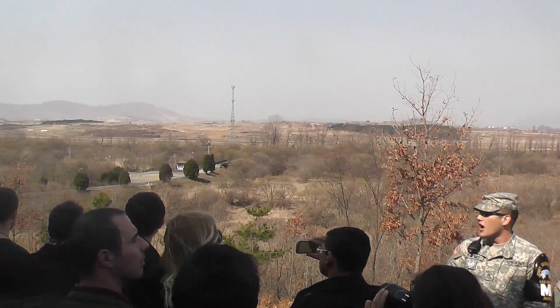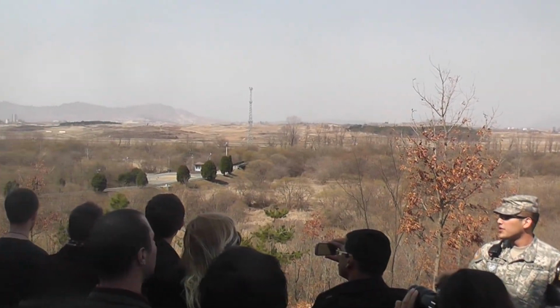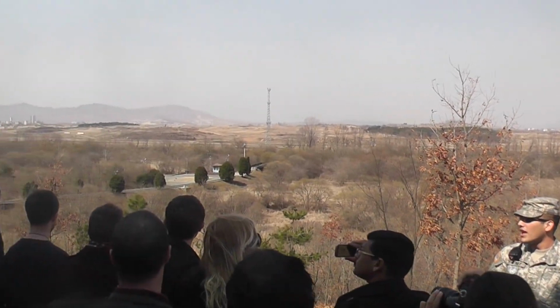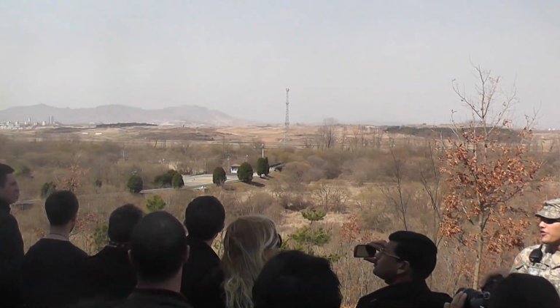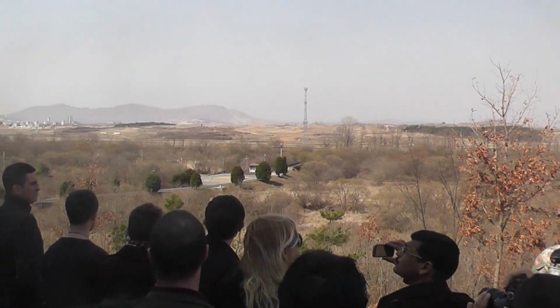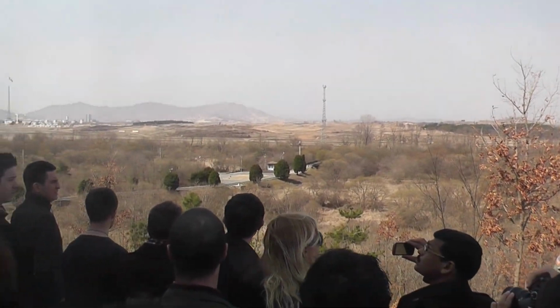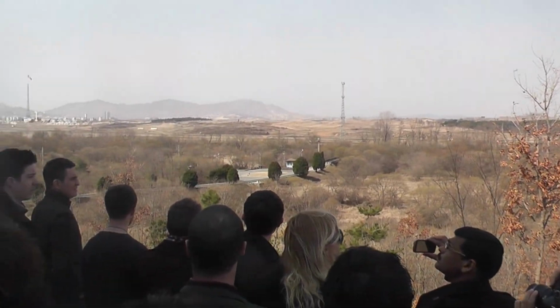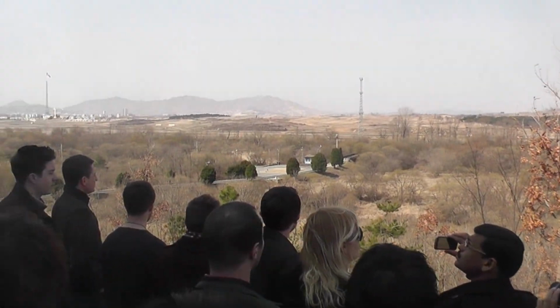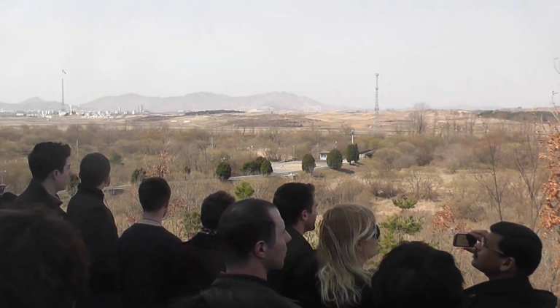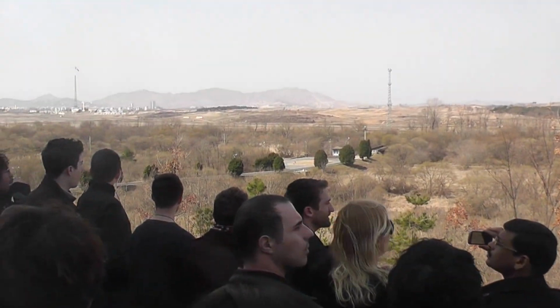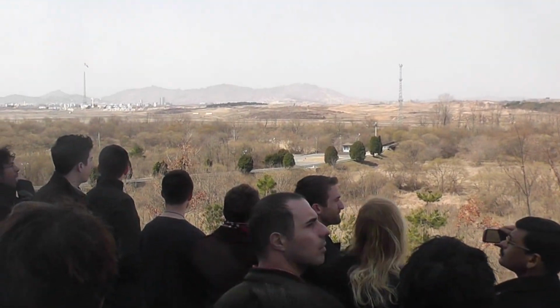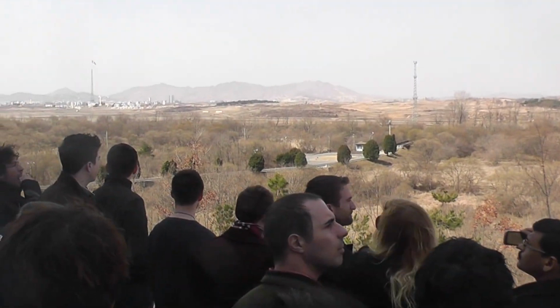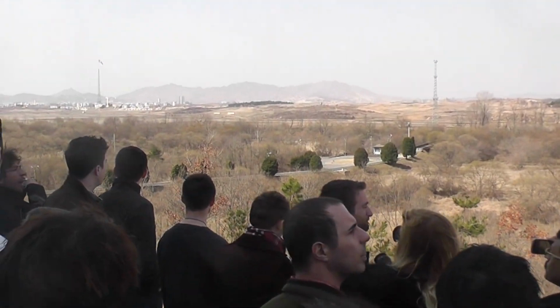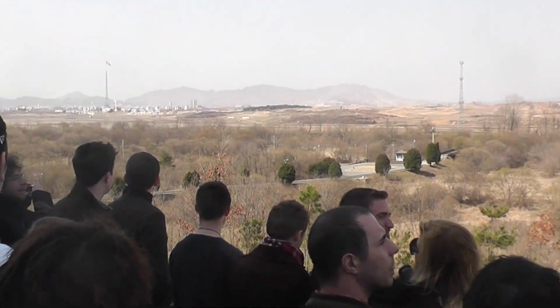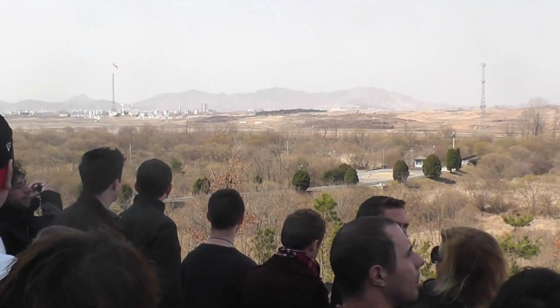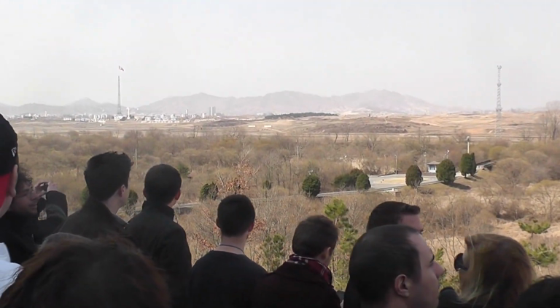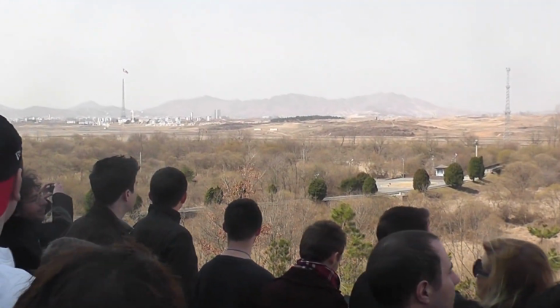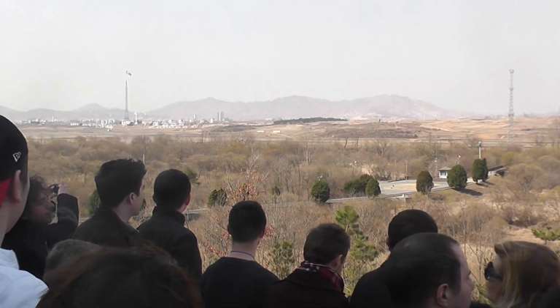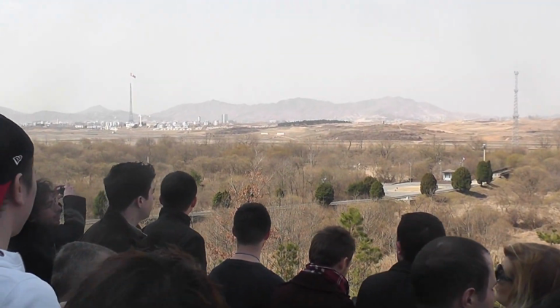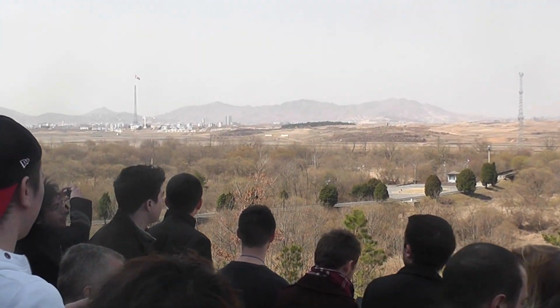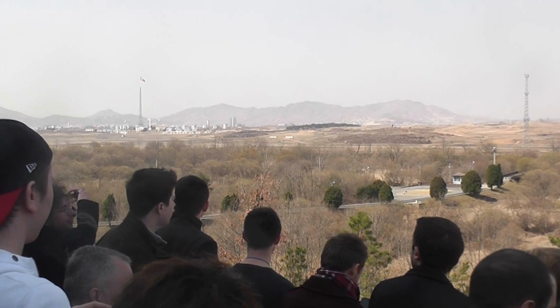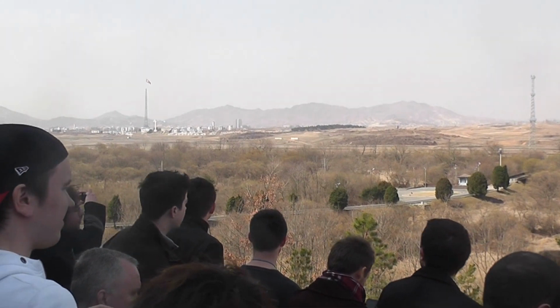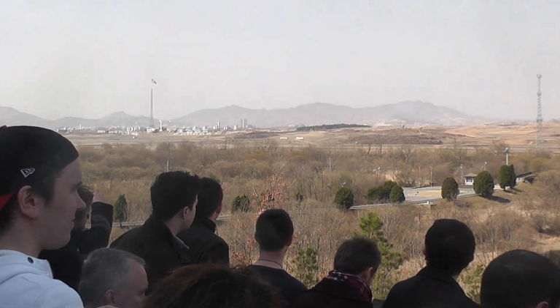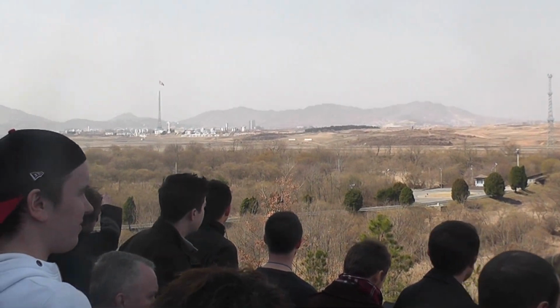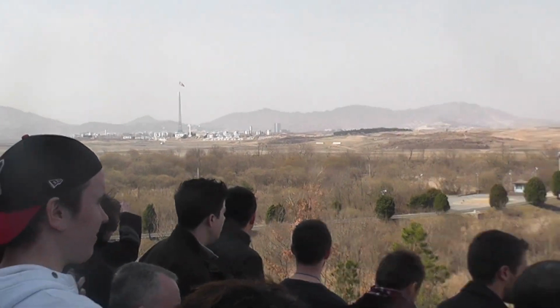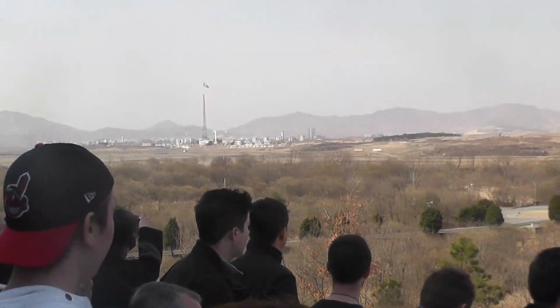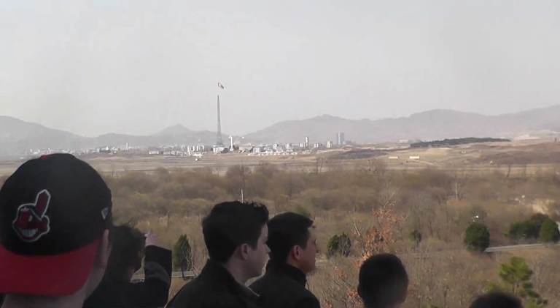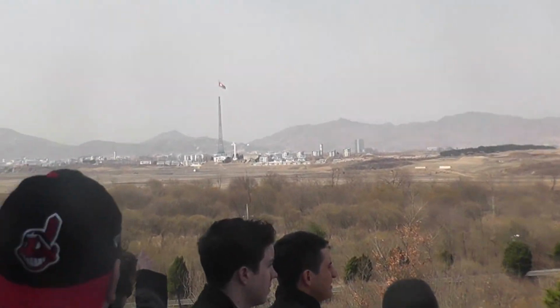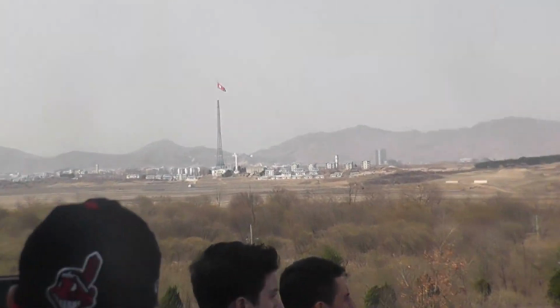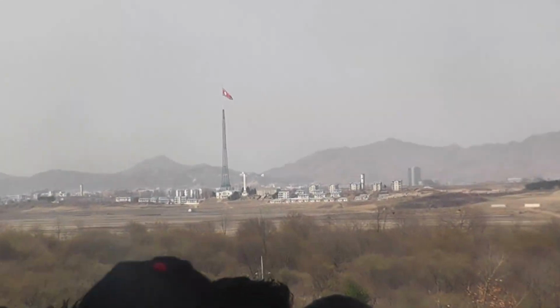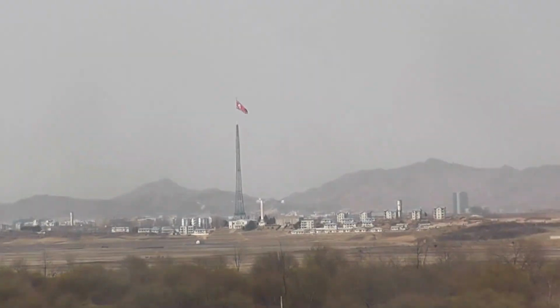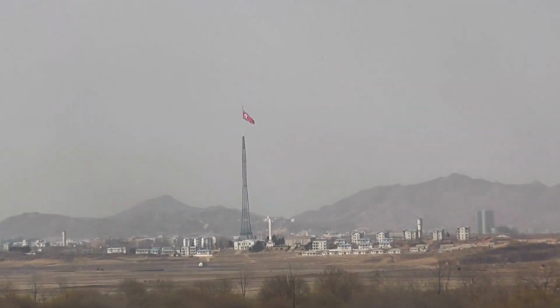Off to the left of that you will see a two-story camp tower building. That is KPA Guard Tower number five, and it is manned at this time.